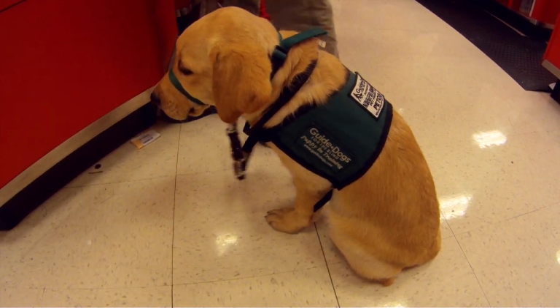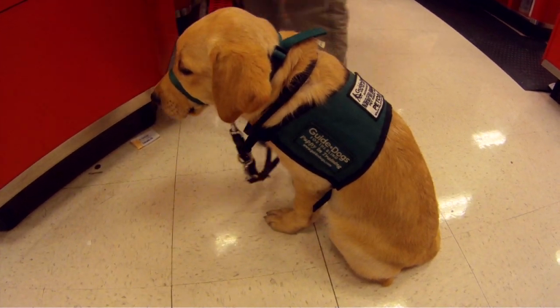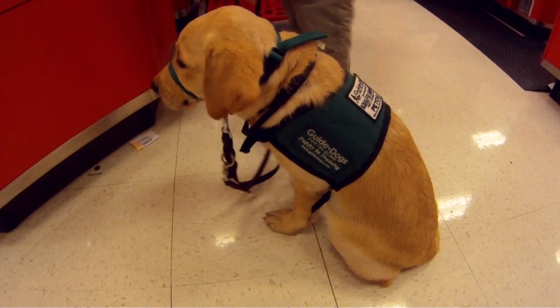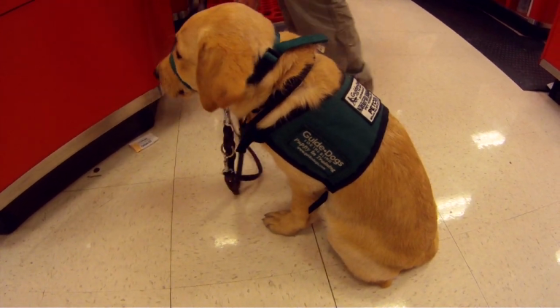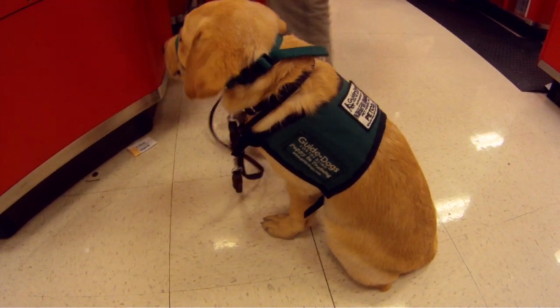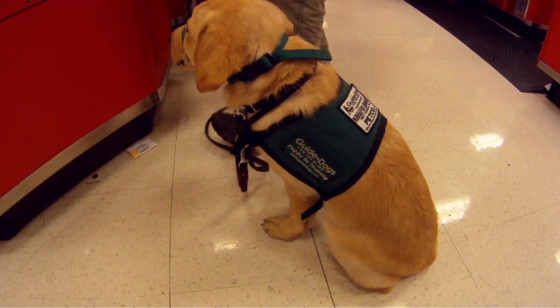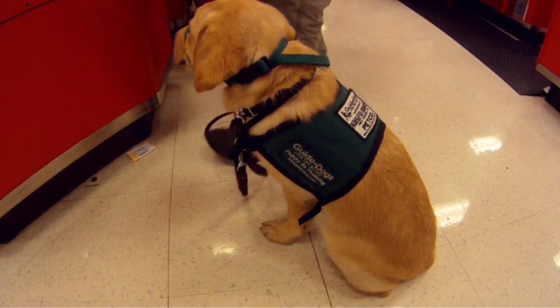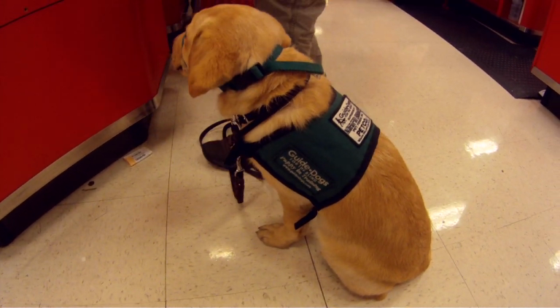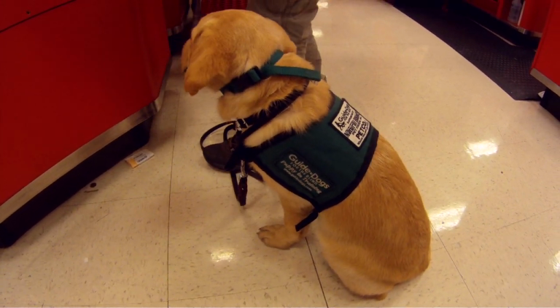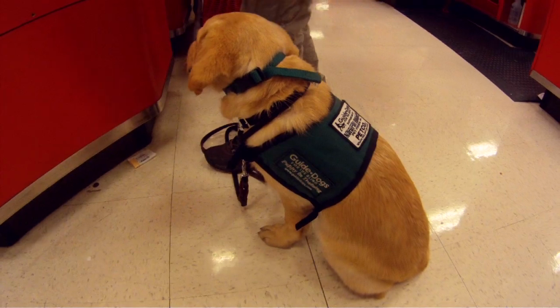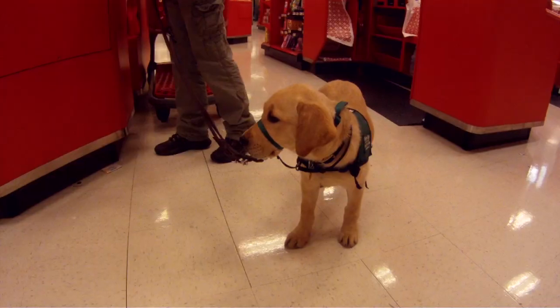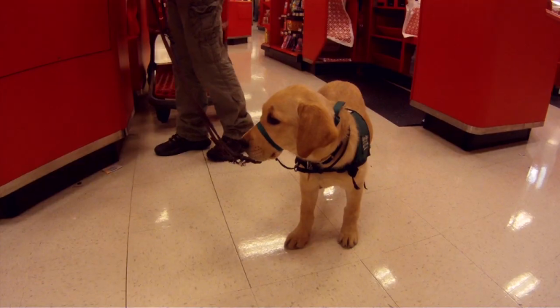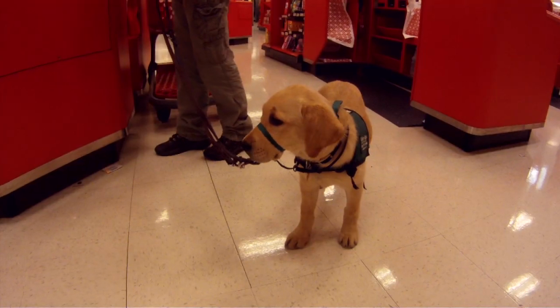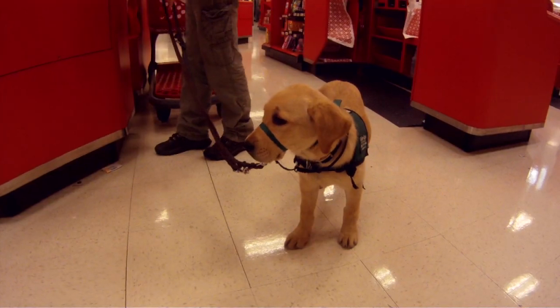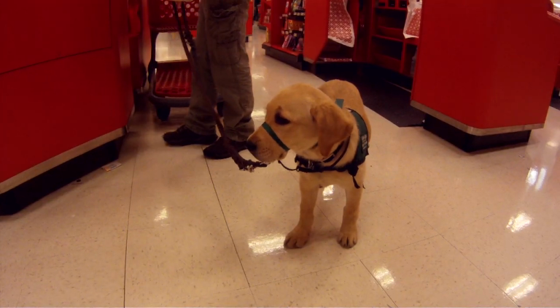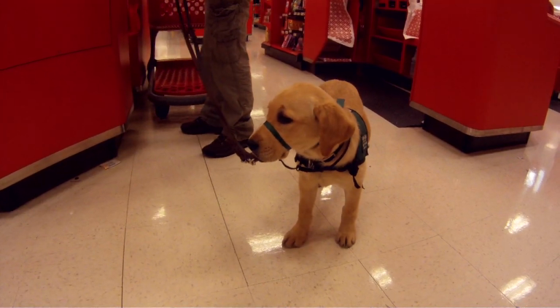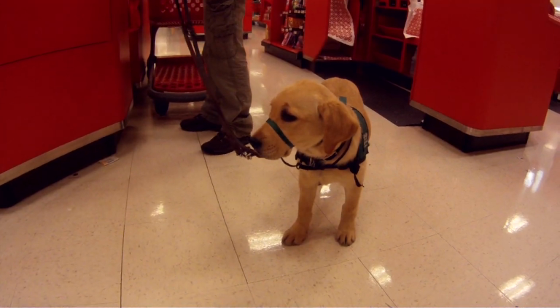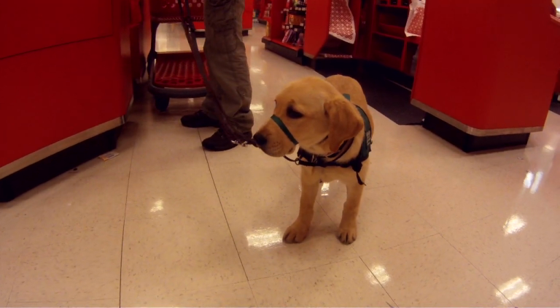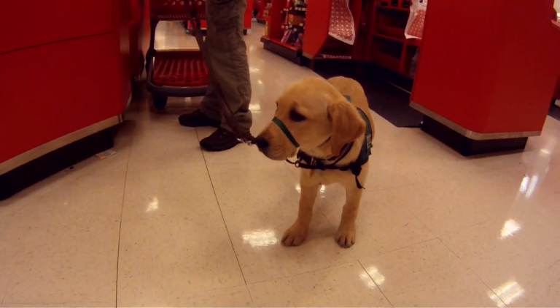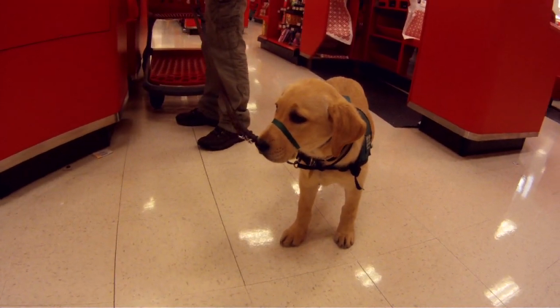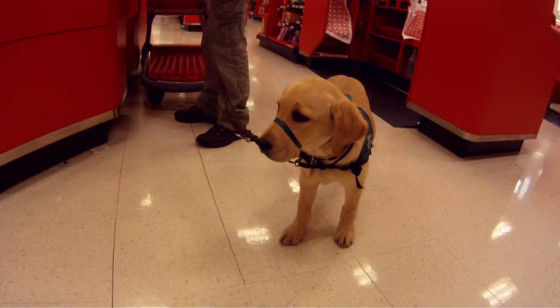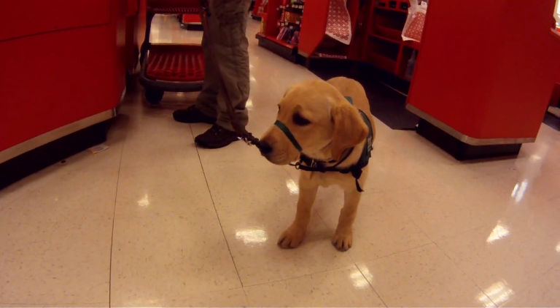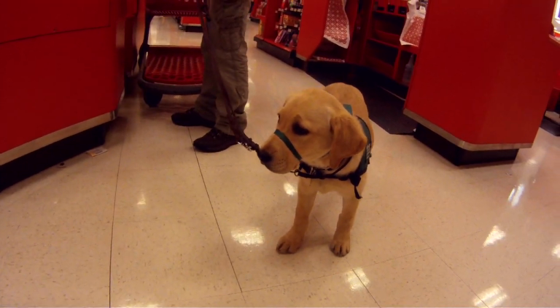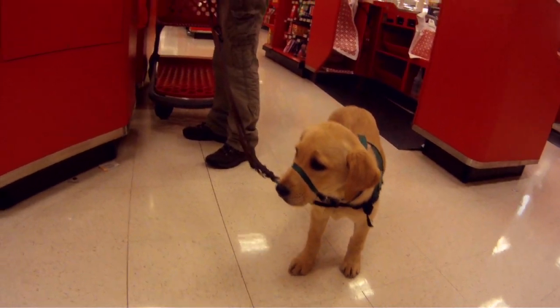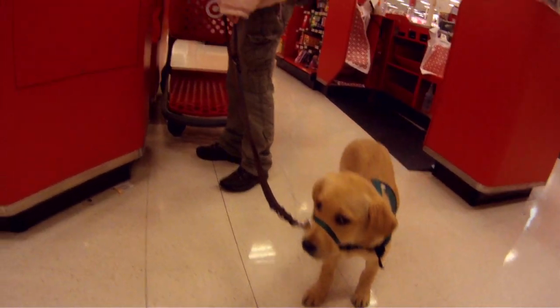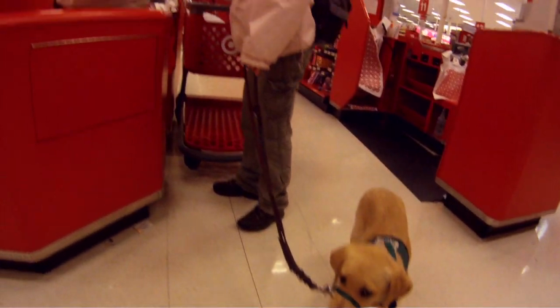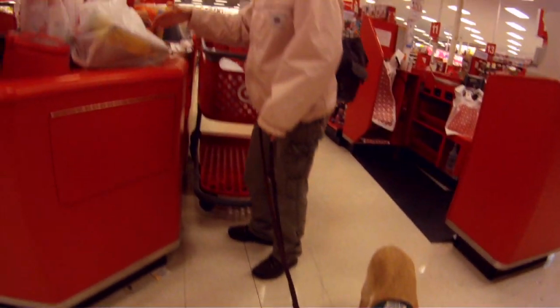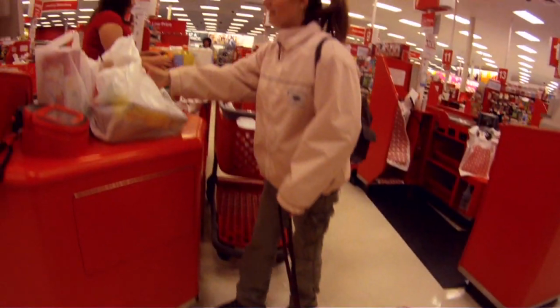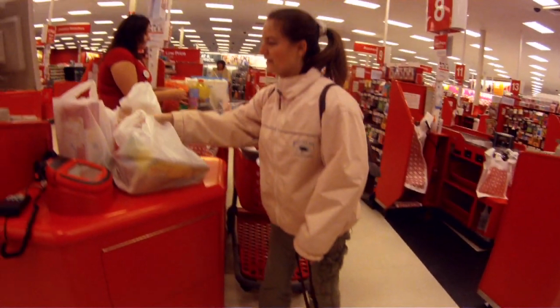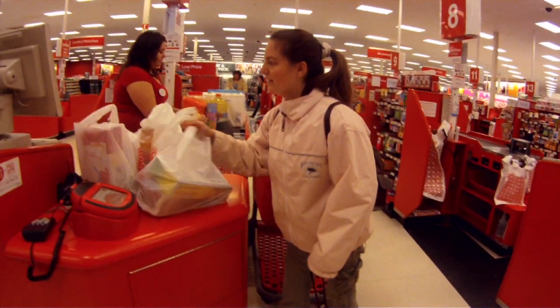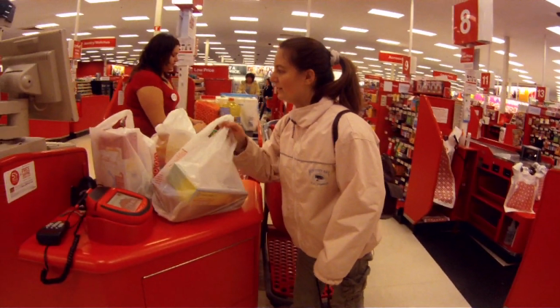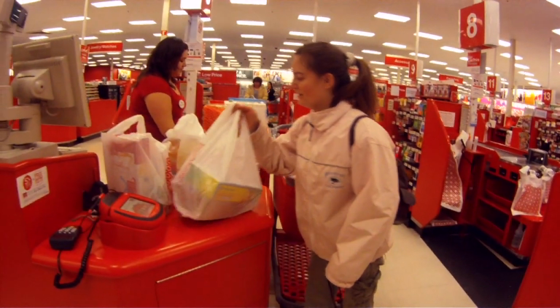She didn't try to bite anything on the floor or lunge after anything in the aisles and did a really great job on her first outing on camera.